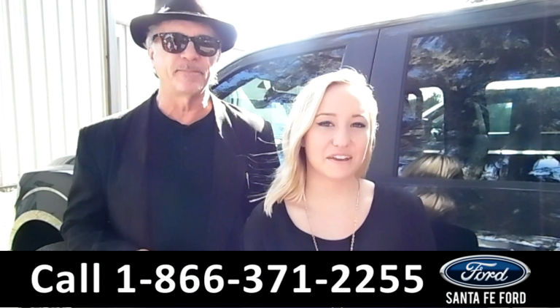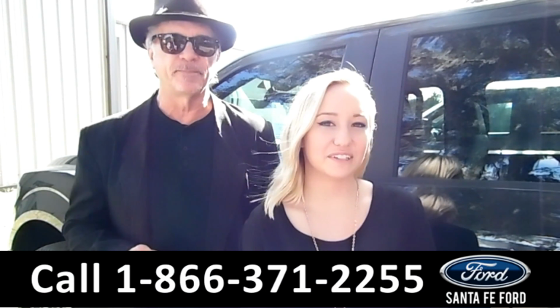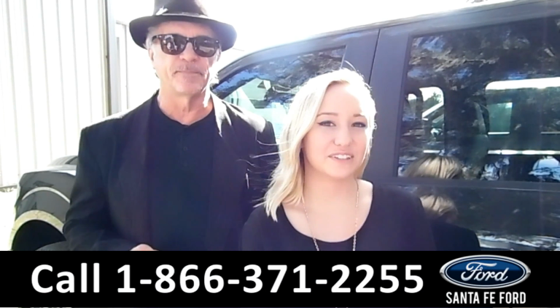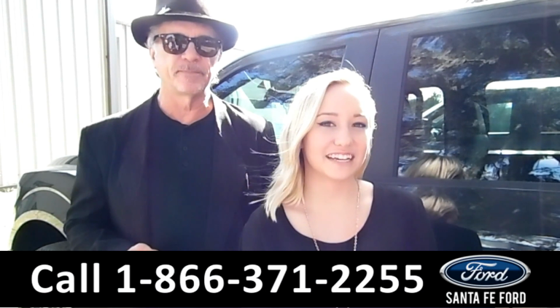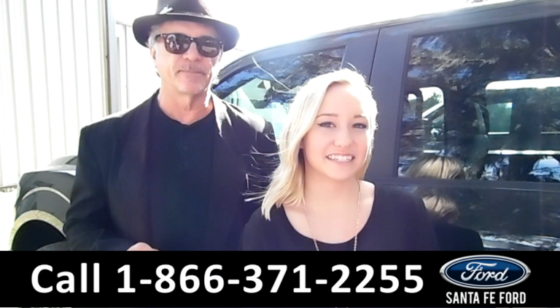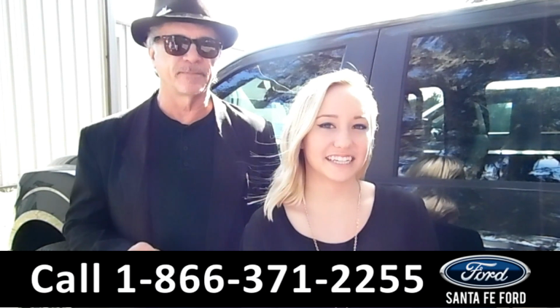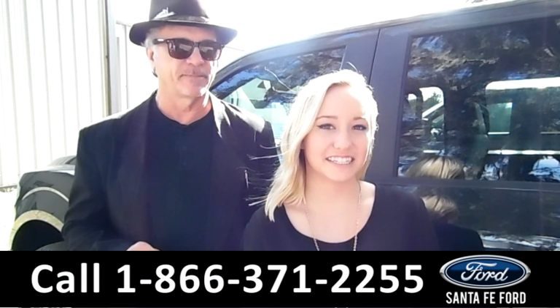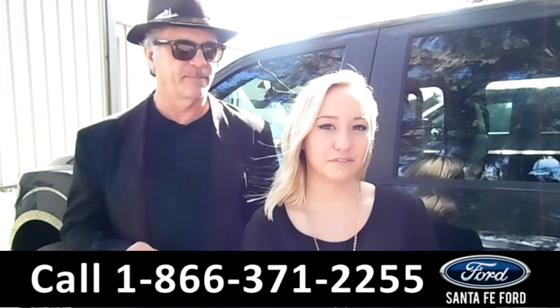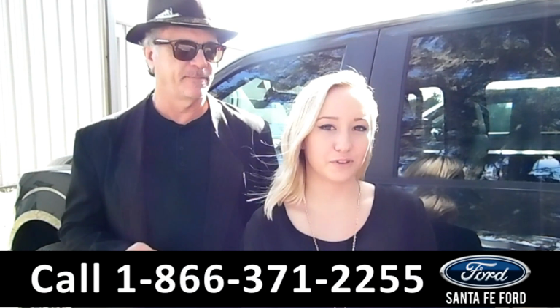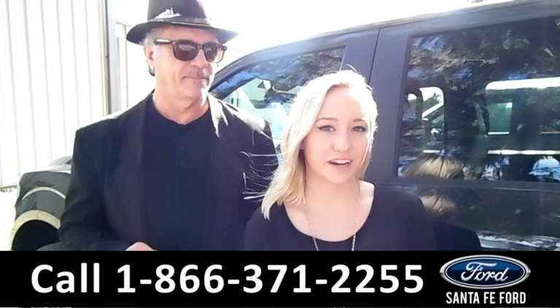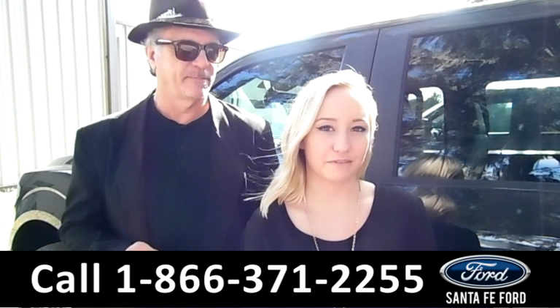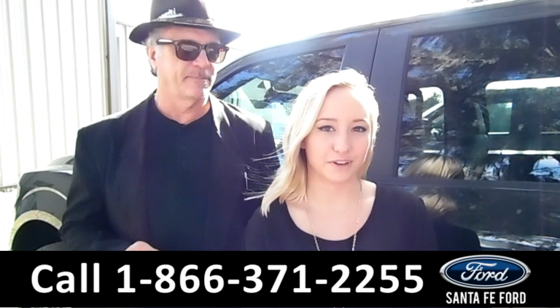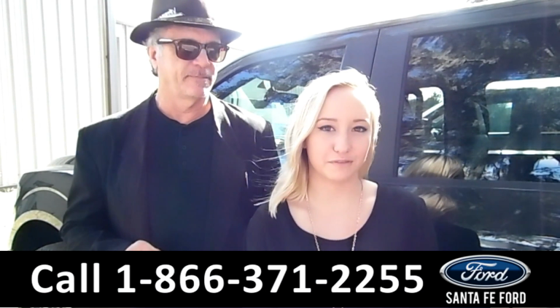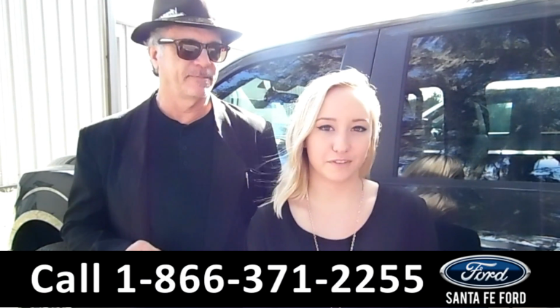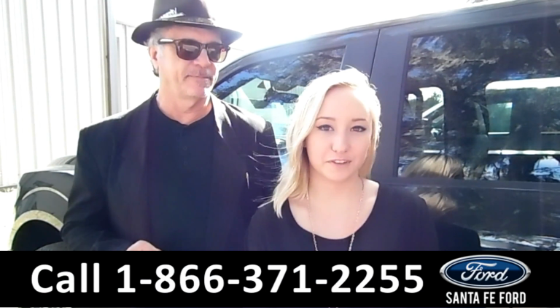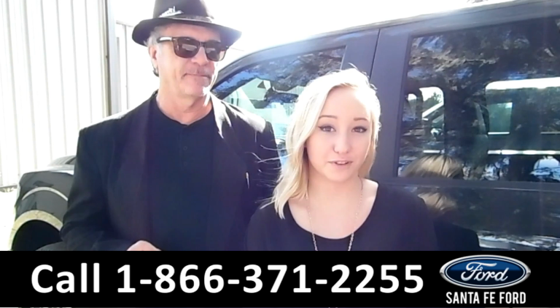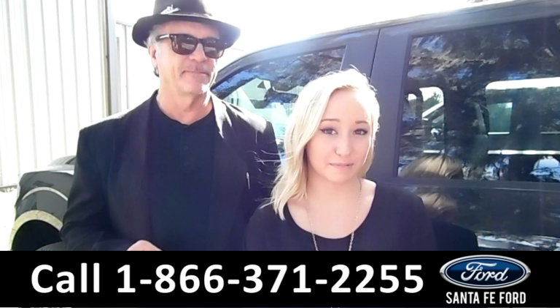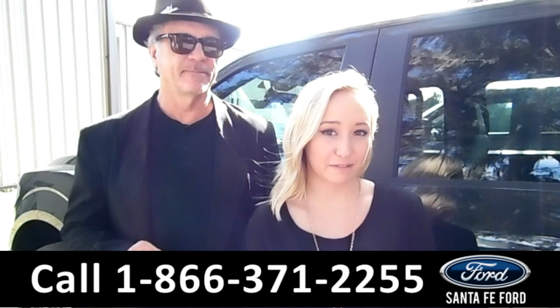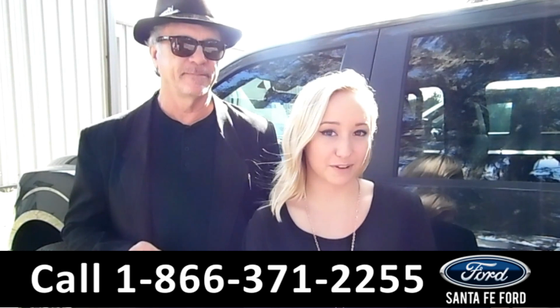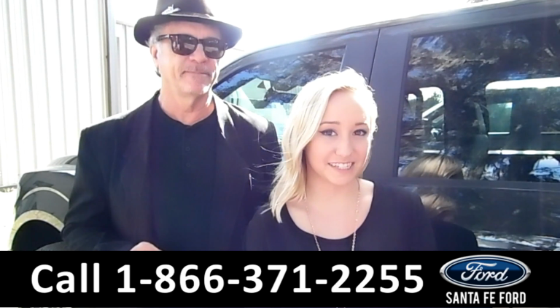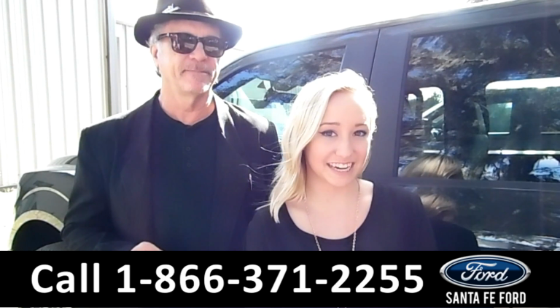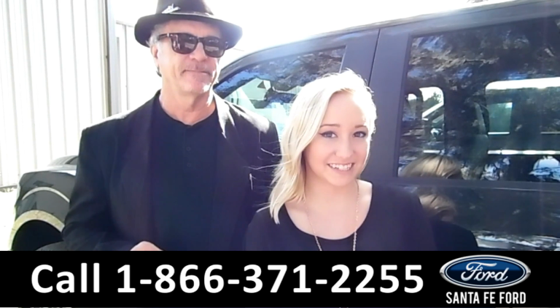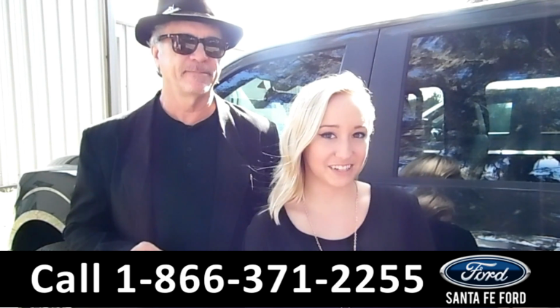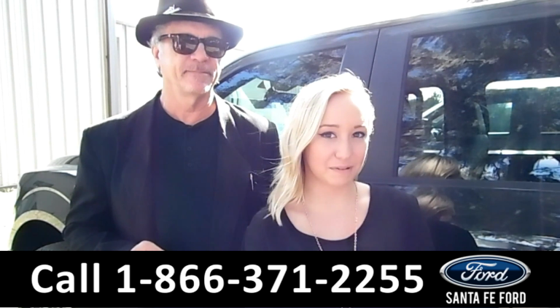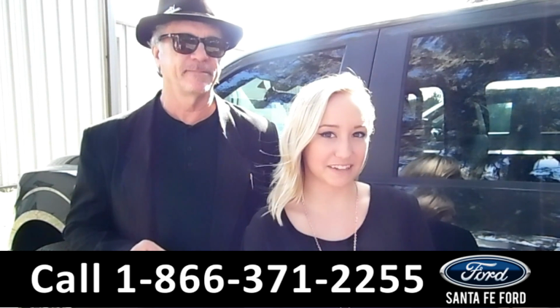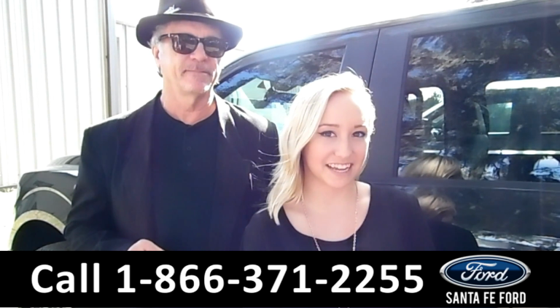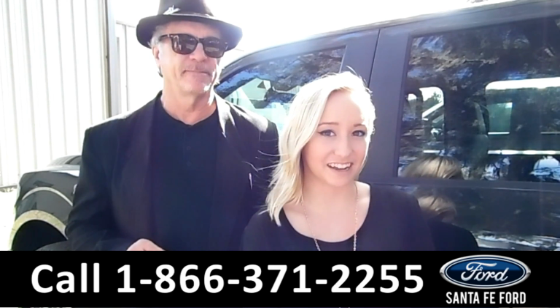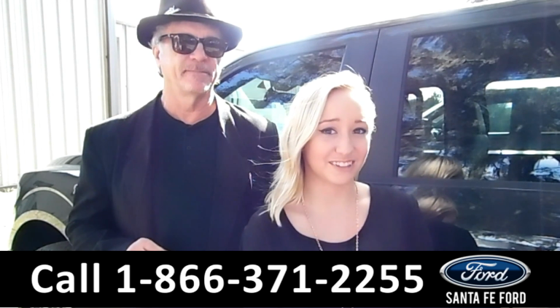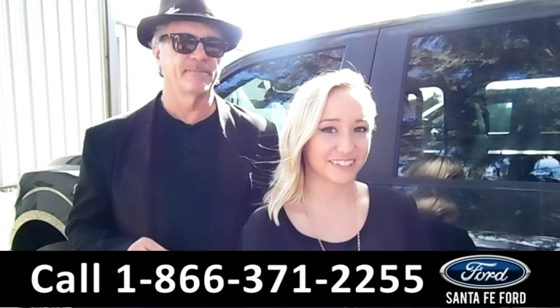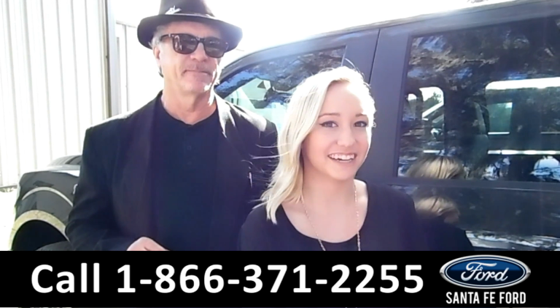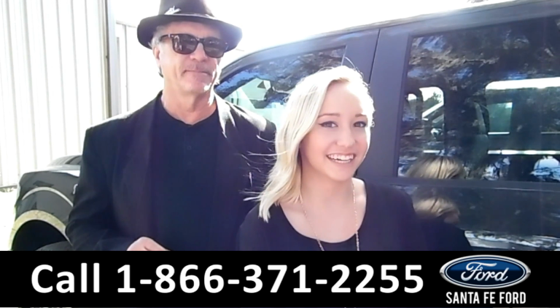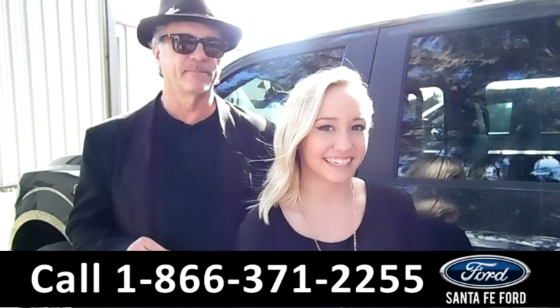Here we have a 2016 Ford F-150 4x4. Stay tuned, we're about to take a closer look.